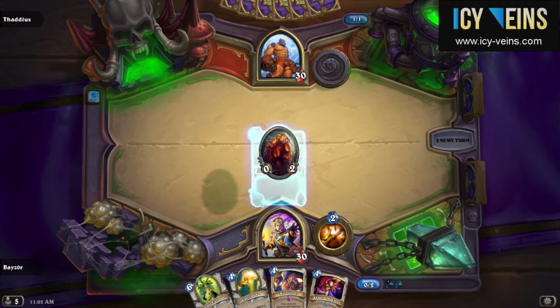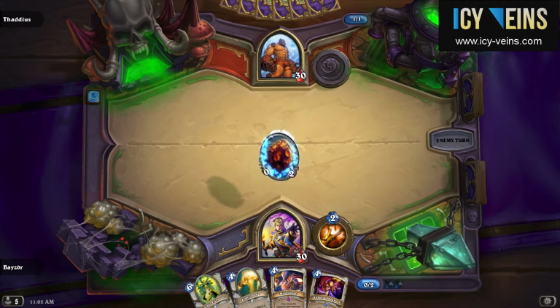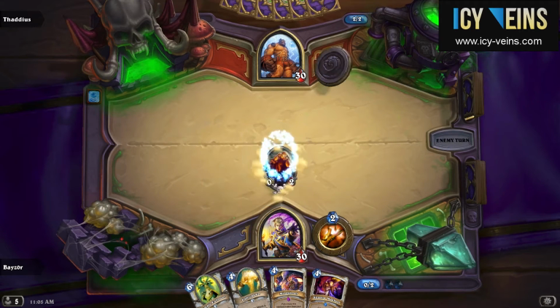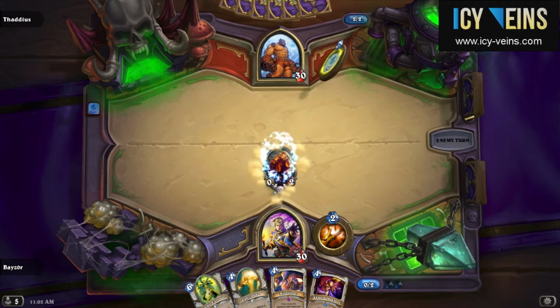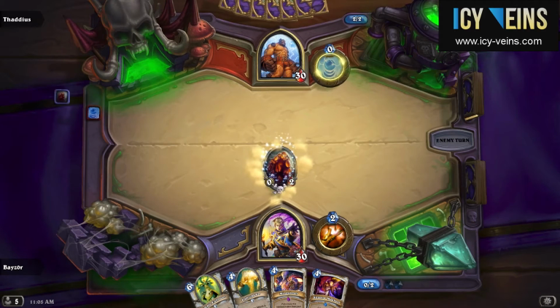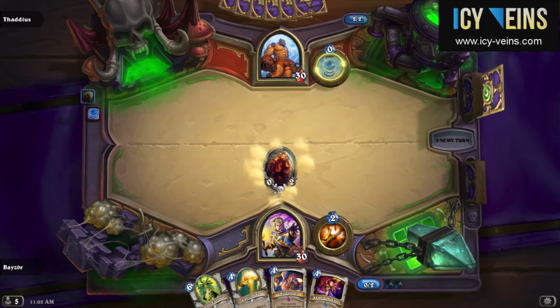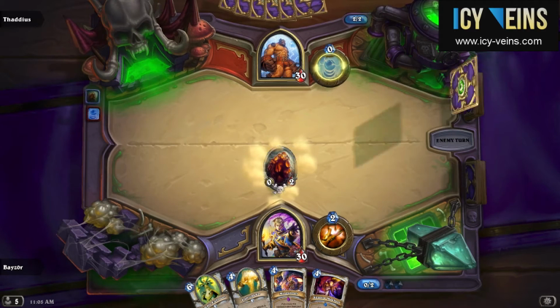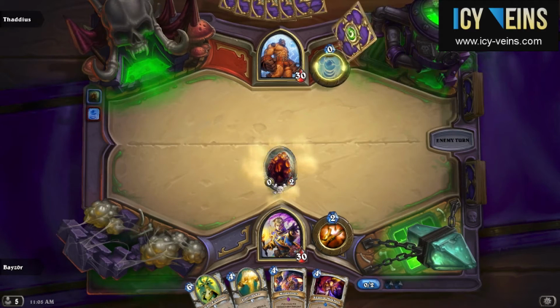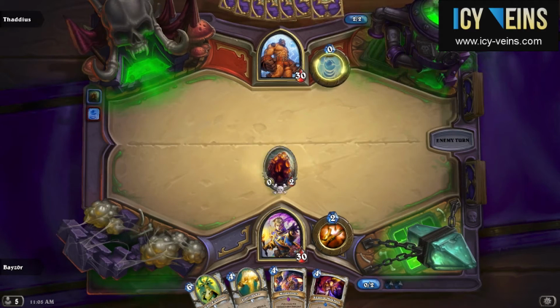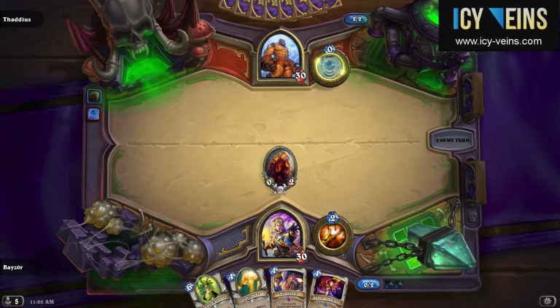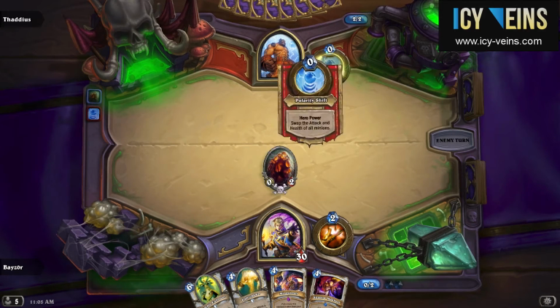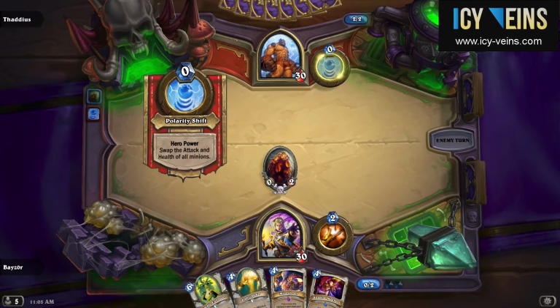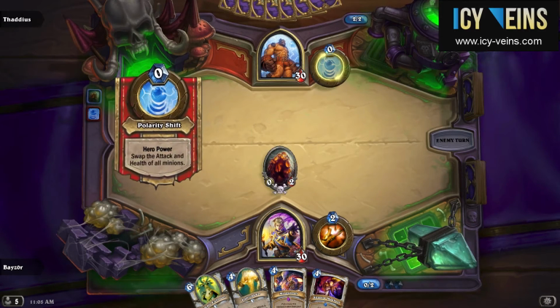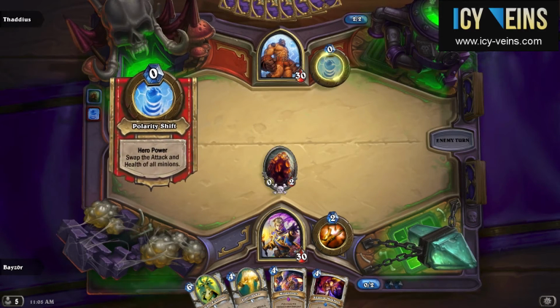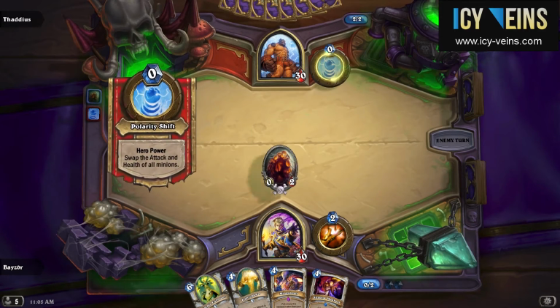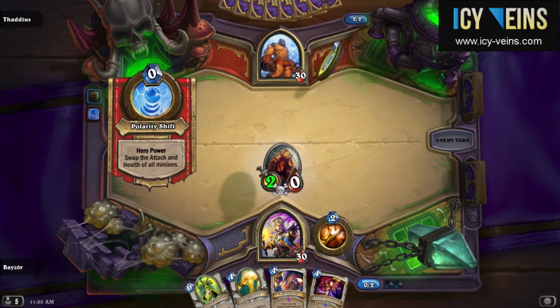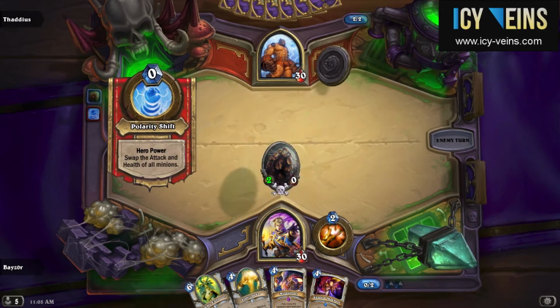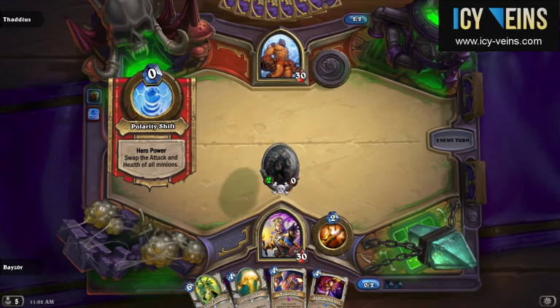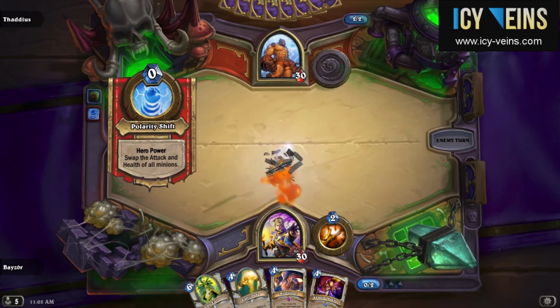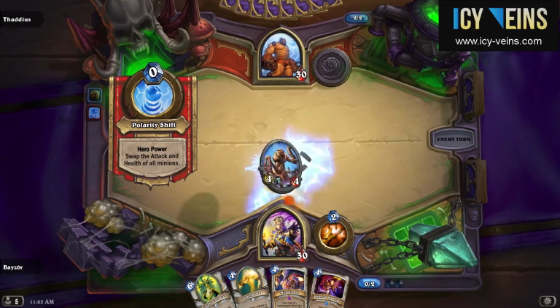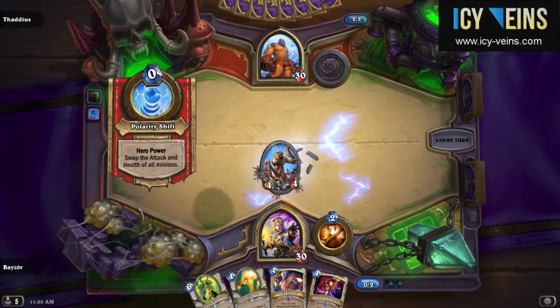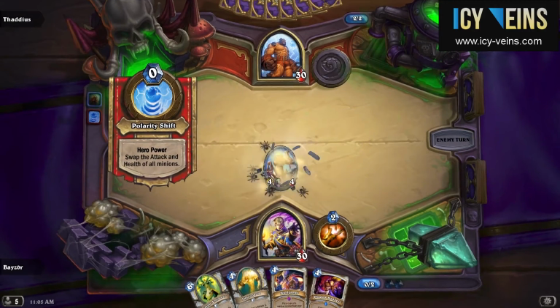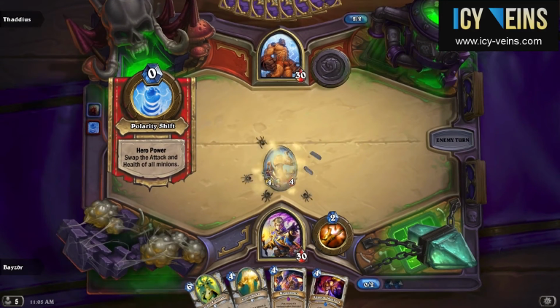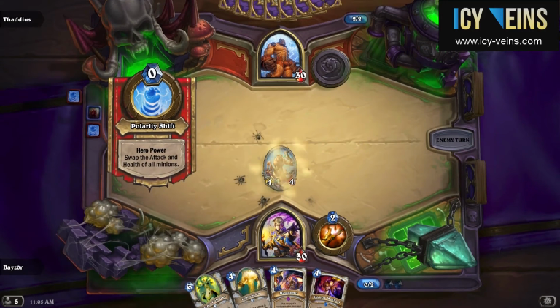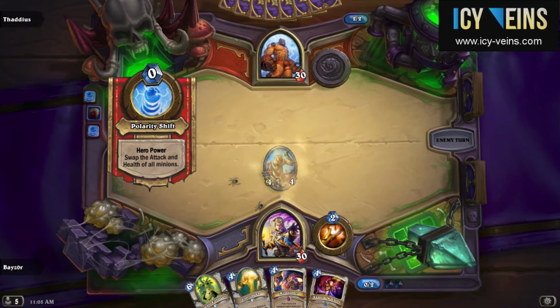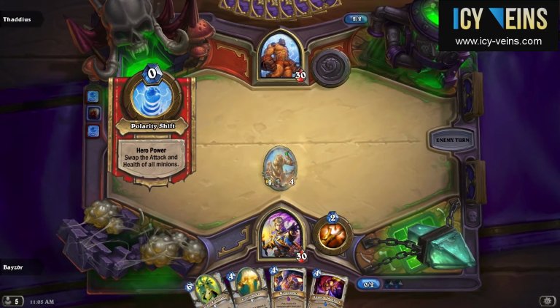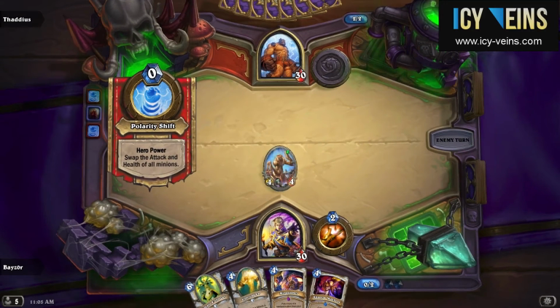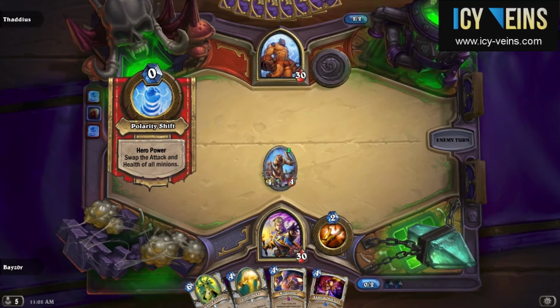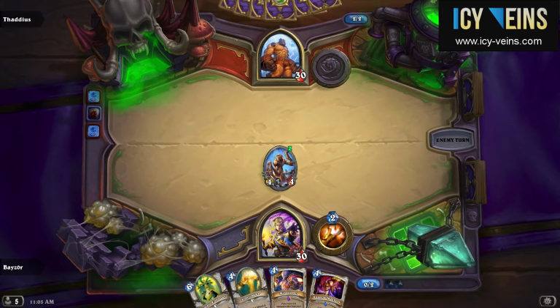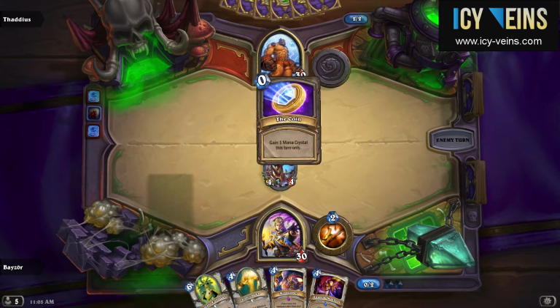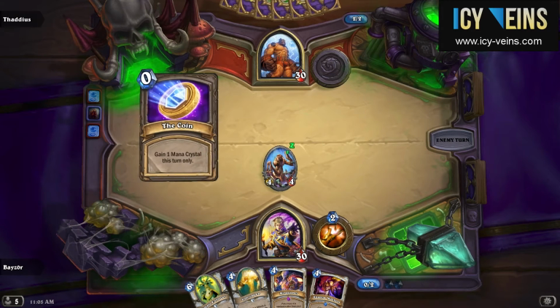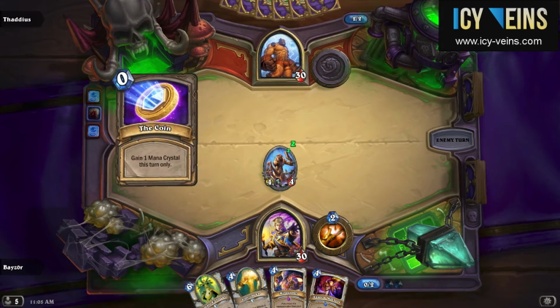By contrast, the Nerubian Egg is a good card to play because Thaddeus's Polarity Shift will kill it instantly and give you a 4/4.